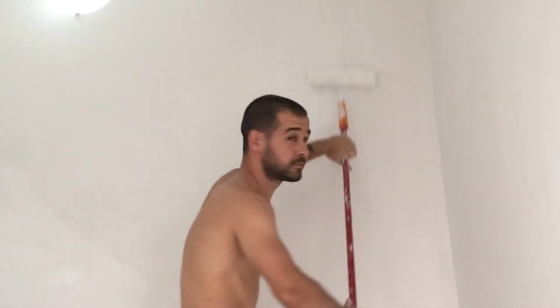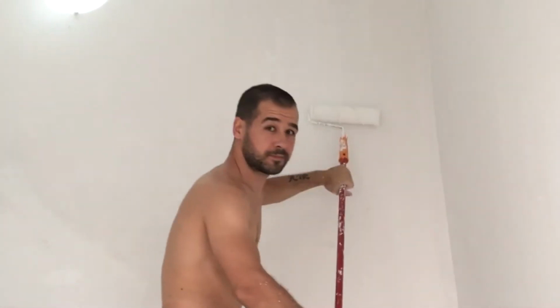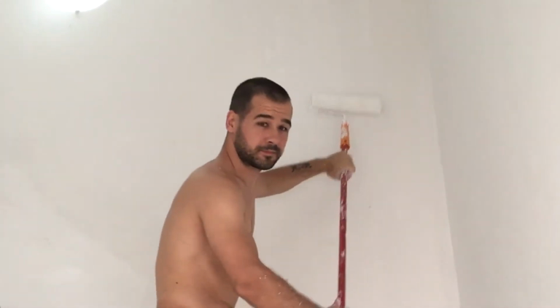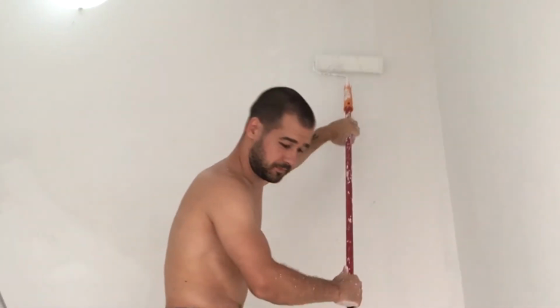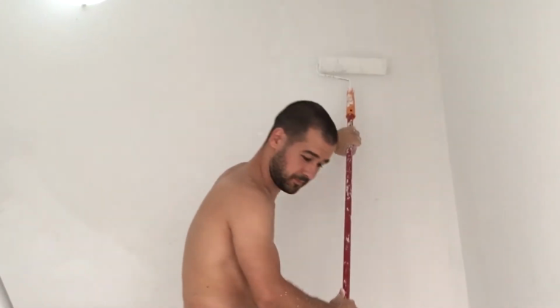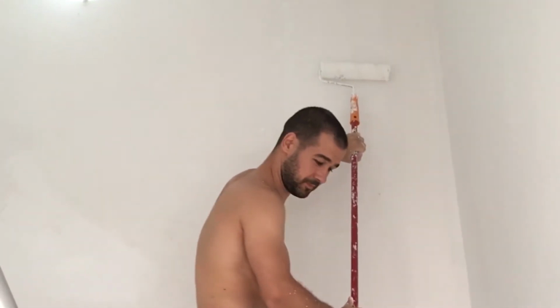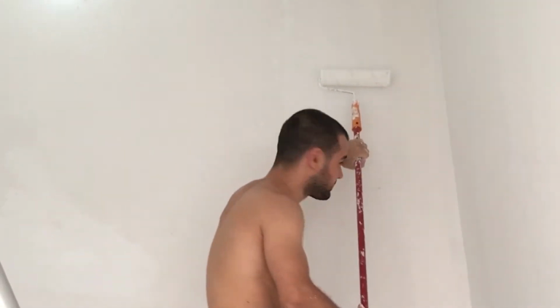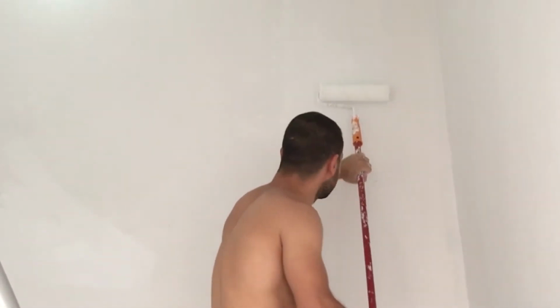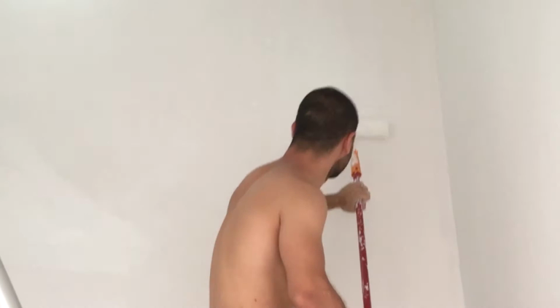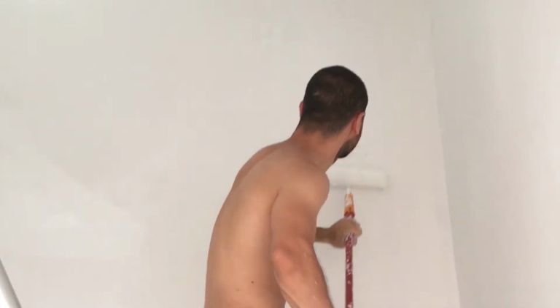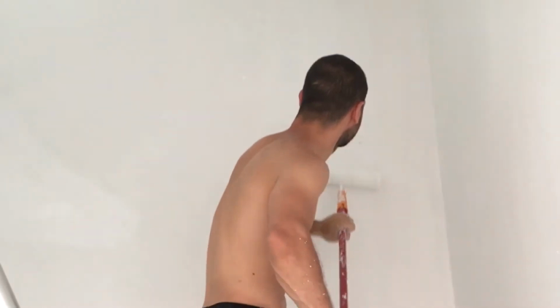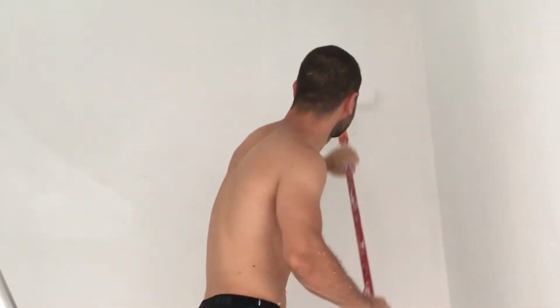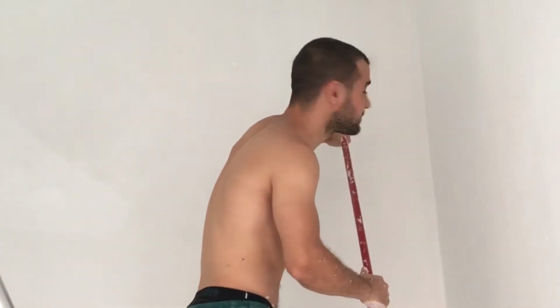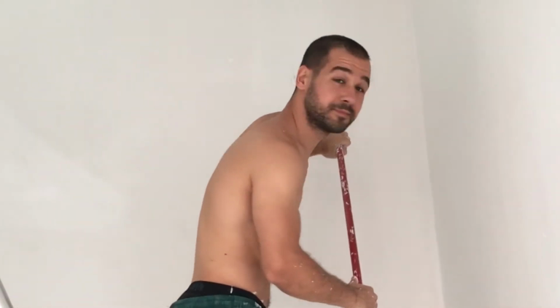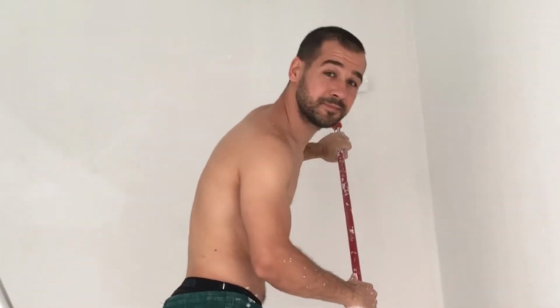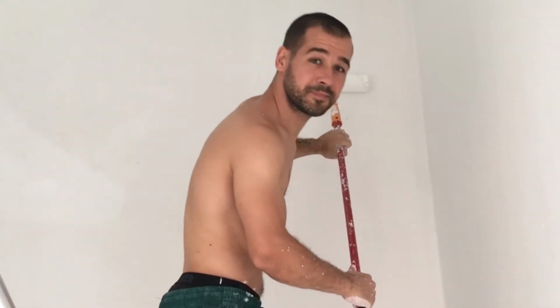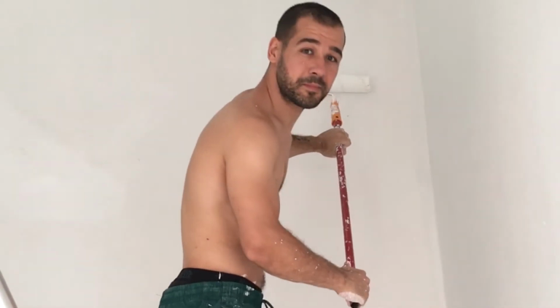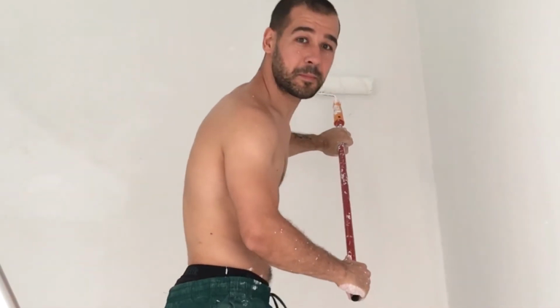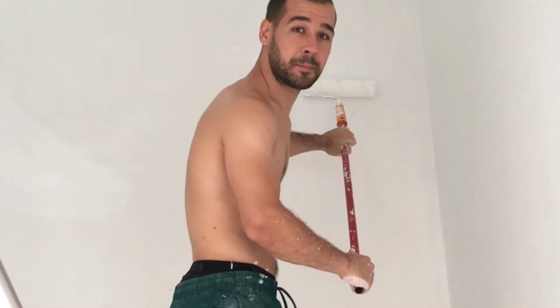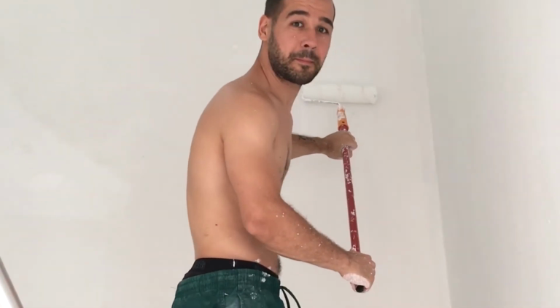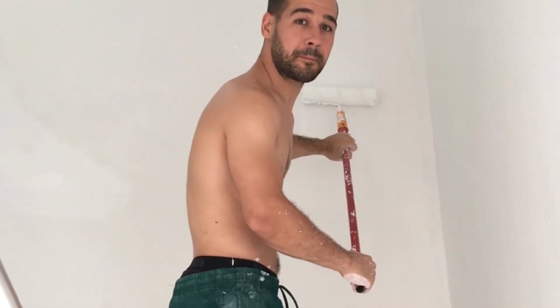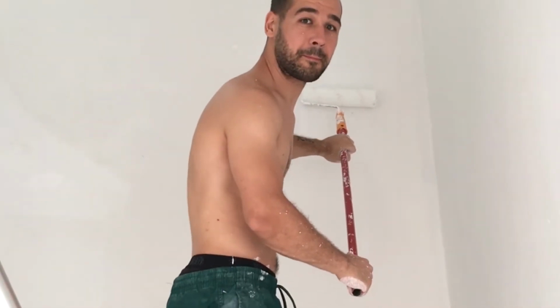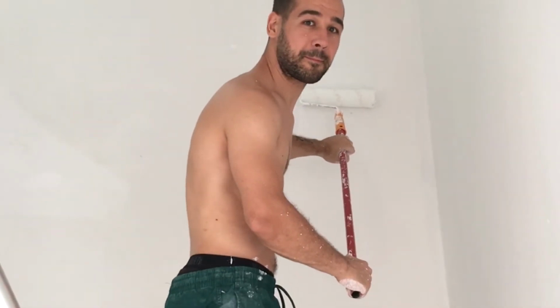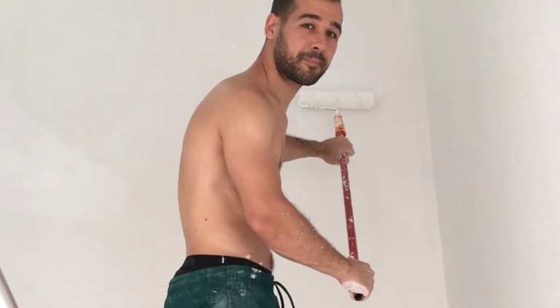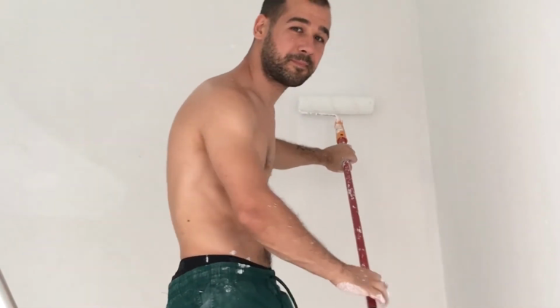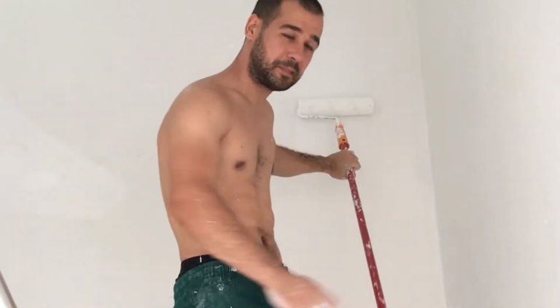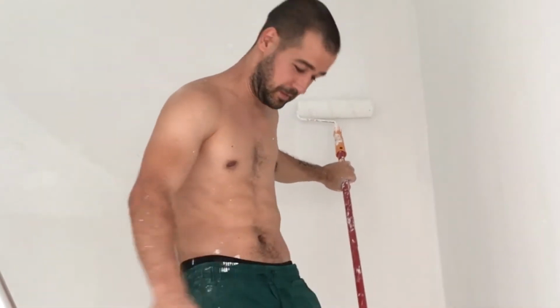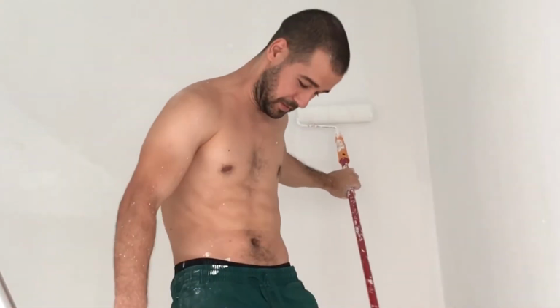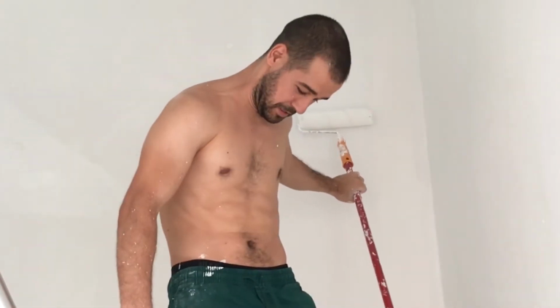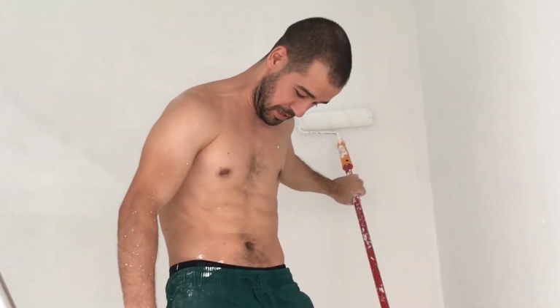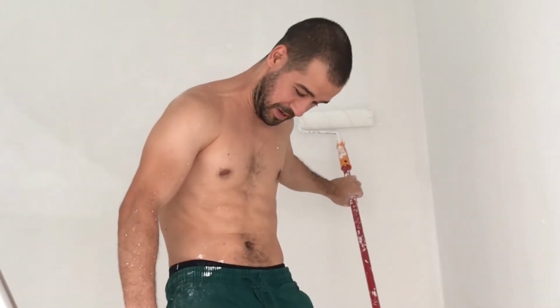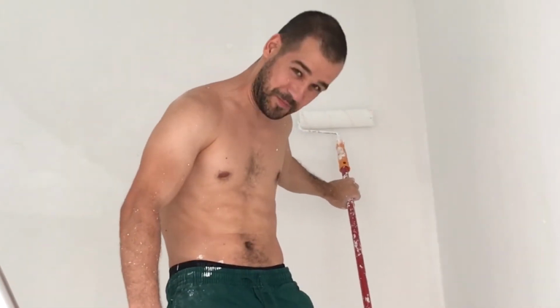Show me your six packs! Show me your six packs. Wow.